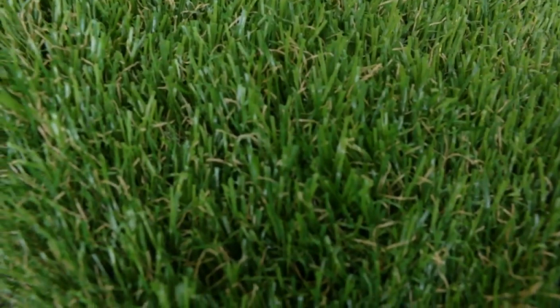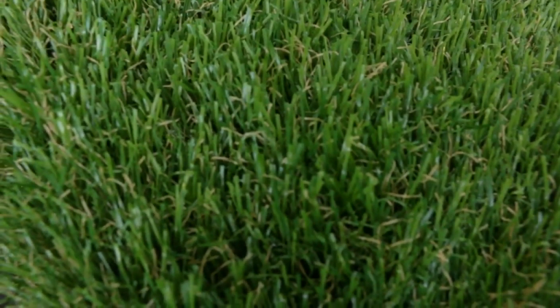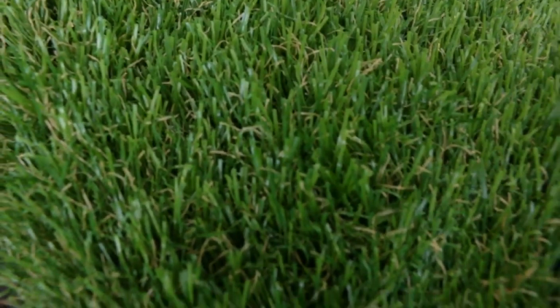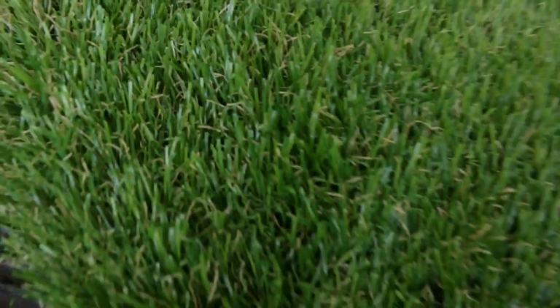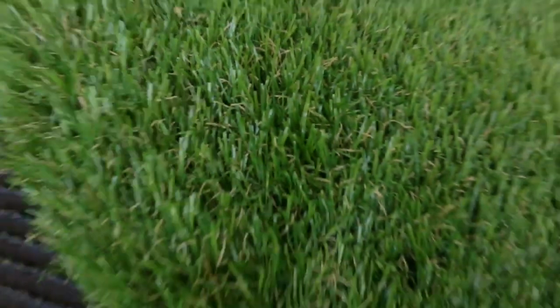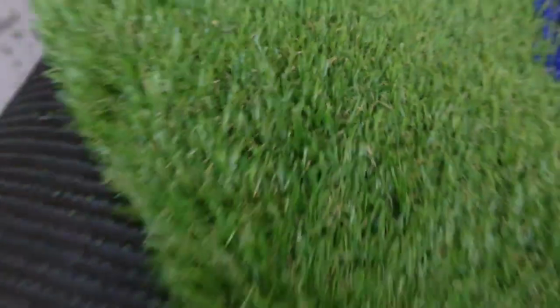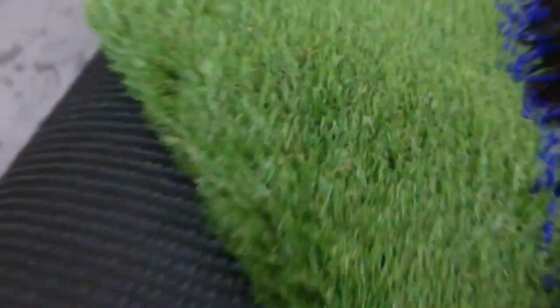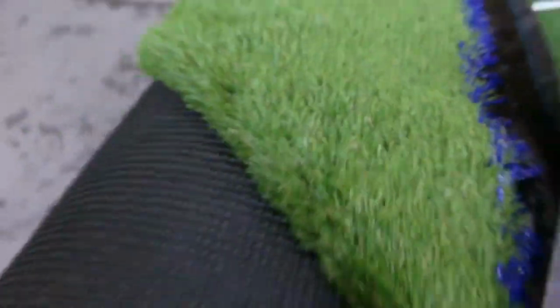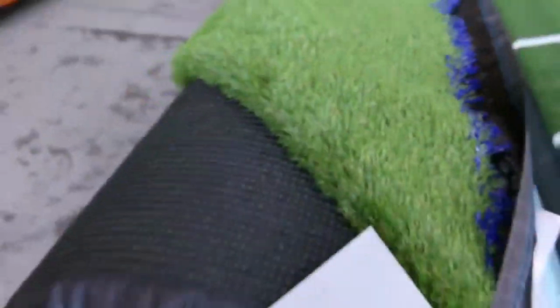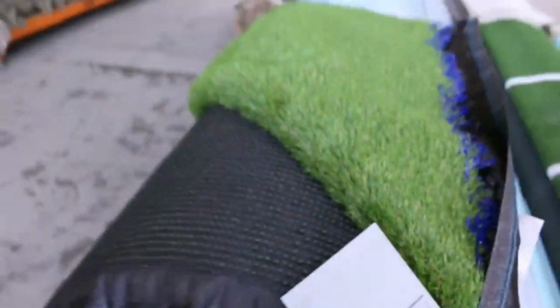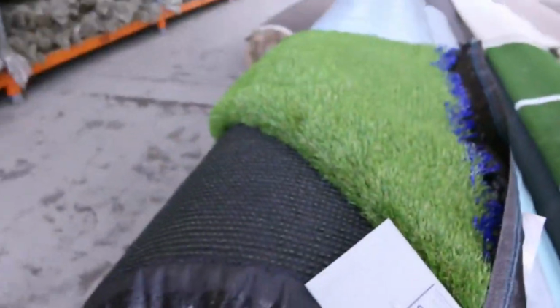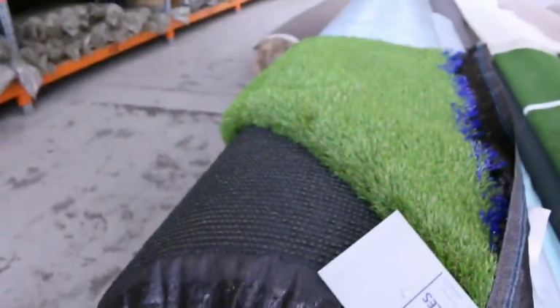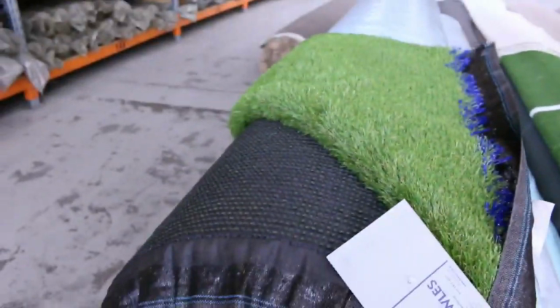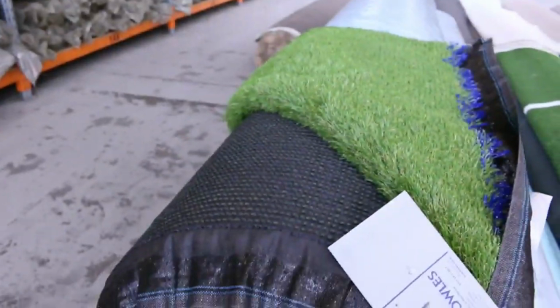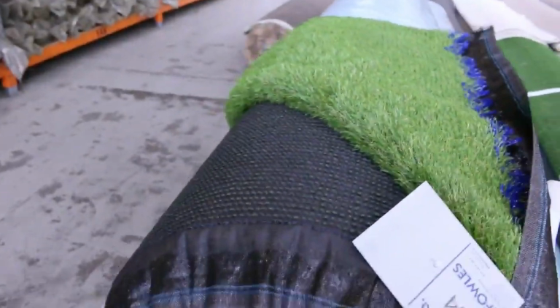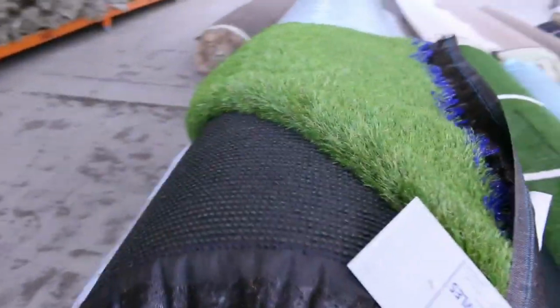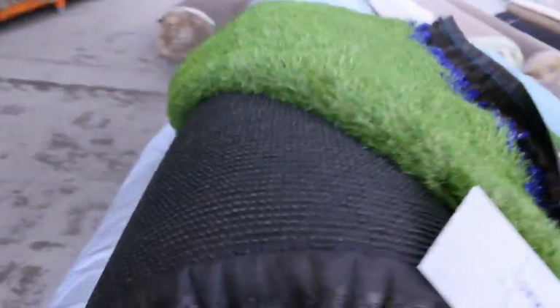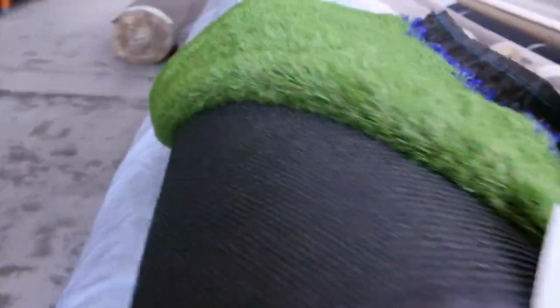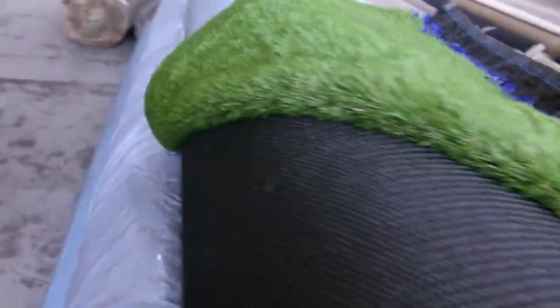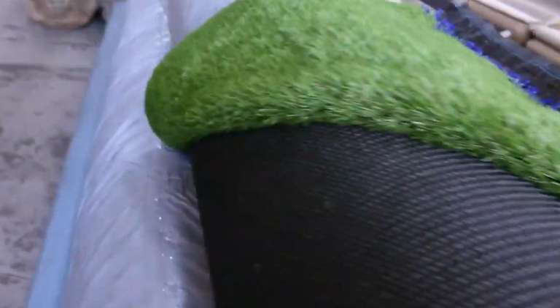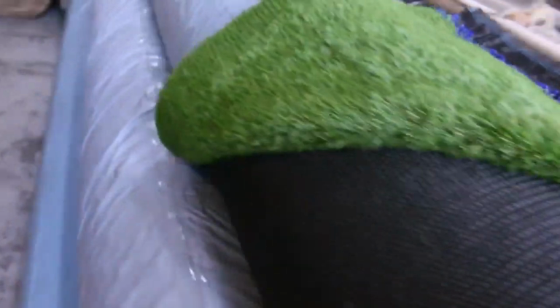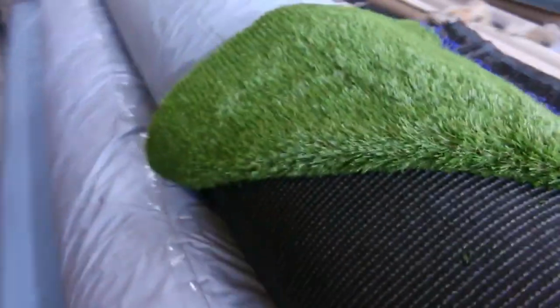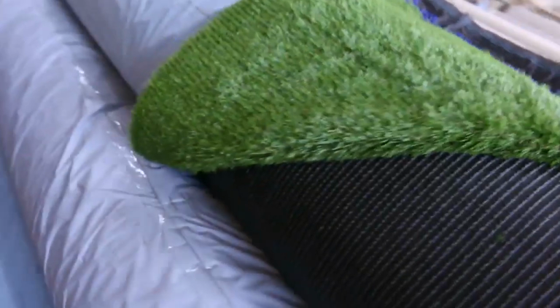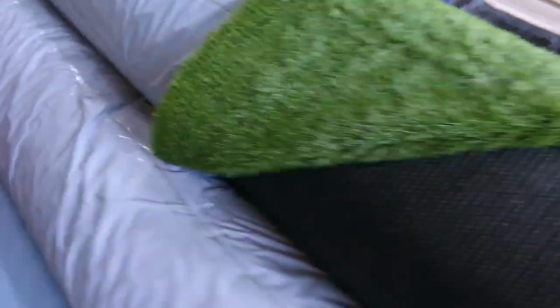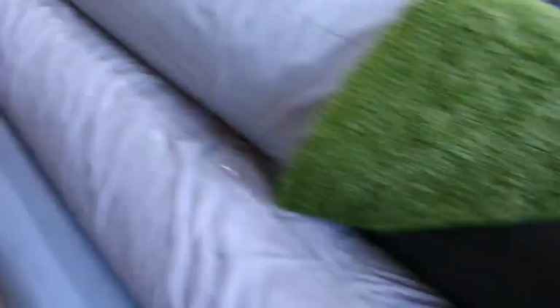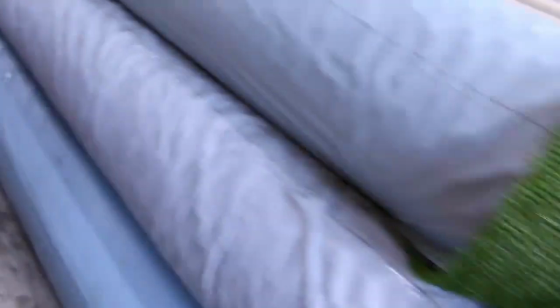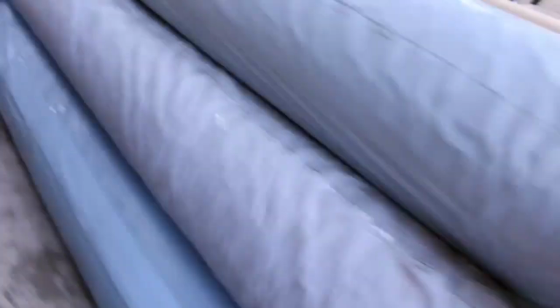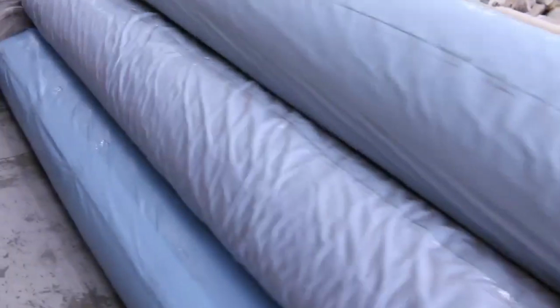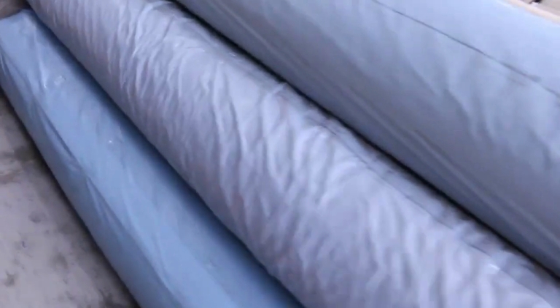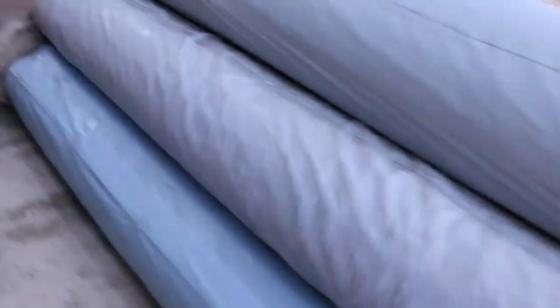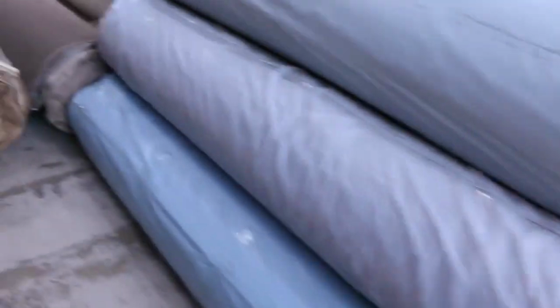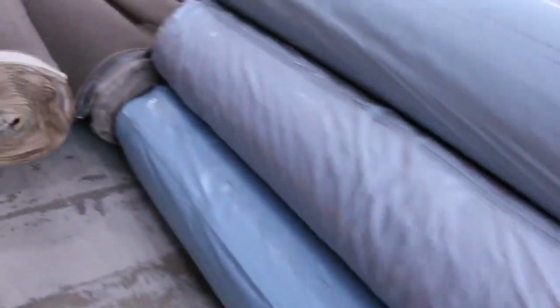We do sell grass by the square metre, which is a little bit different to carpets, because carpets are sold by the broadloom metre and grass by the square metre.